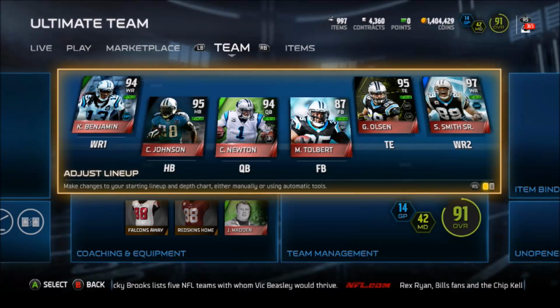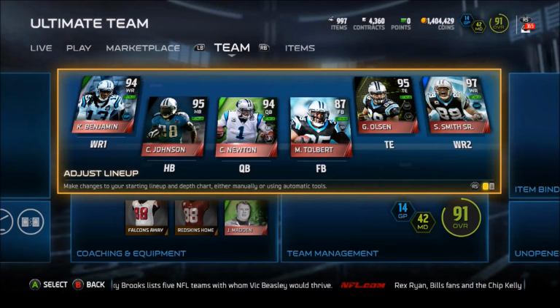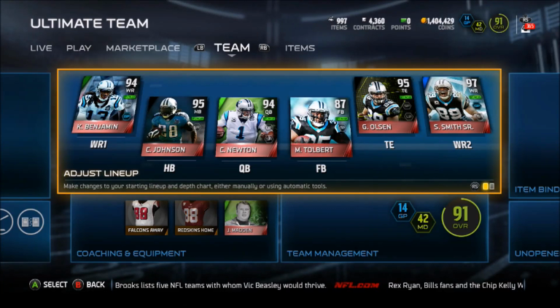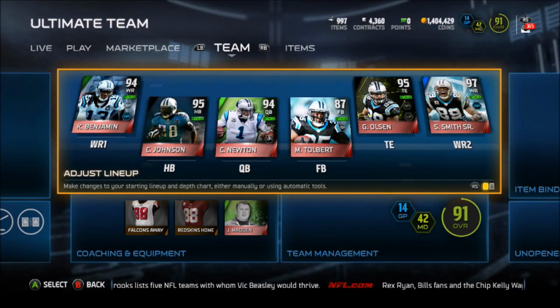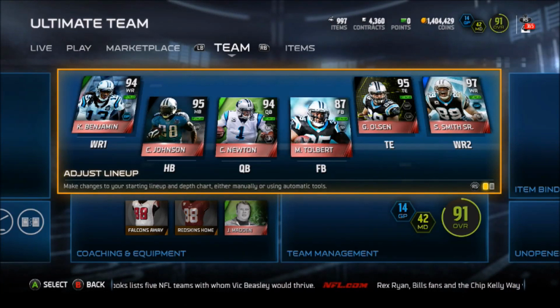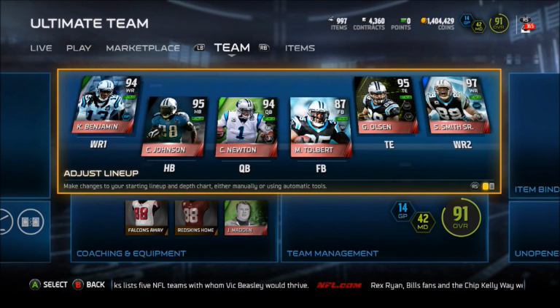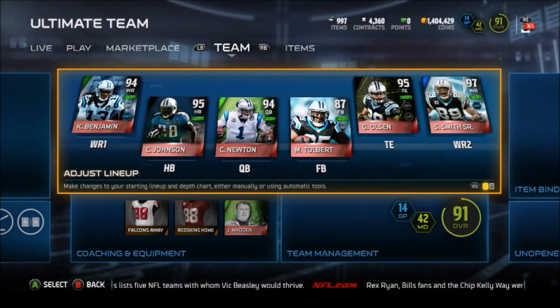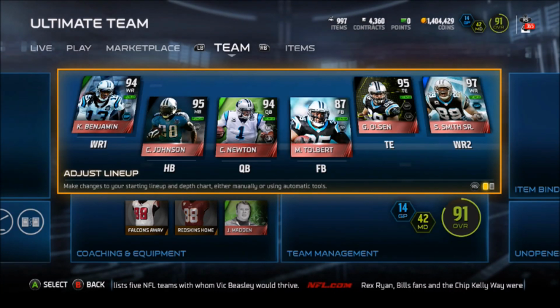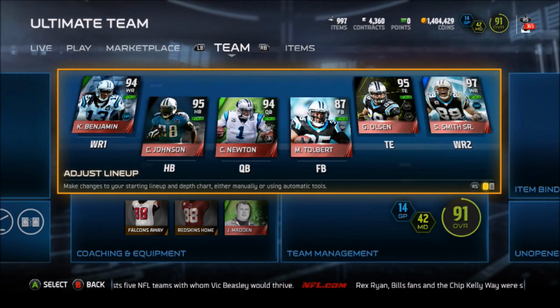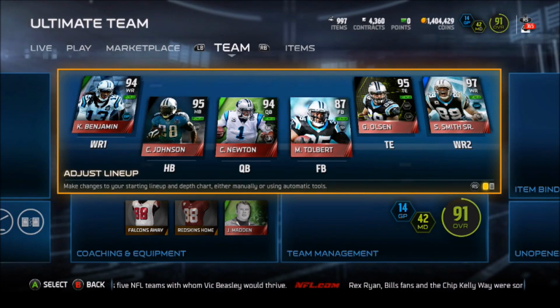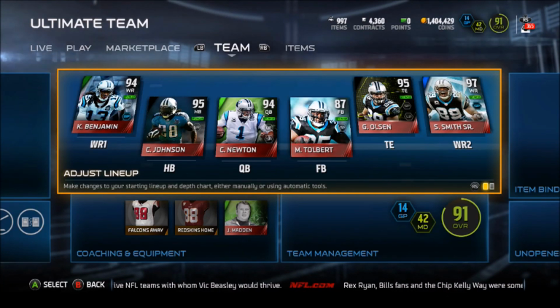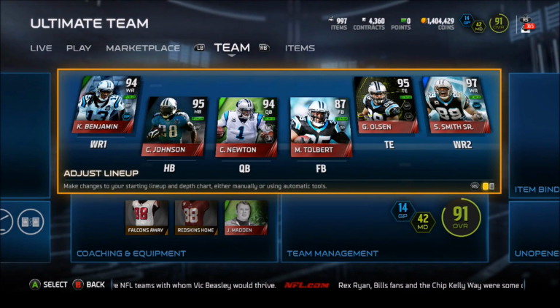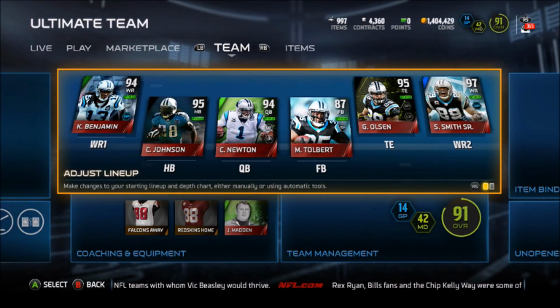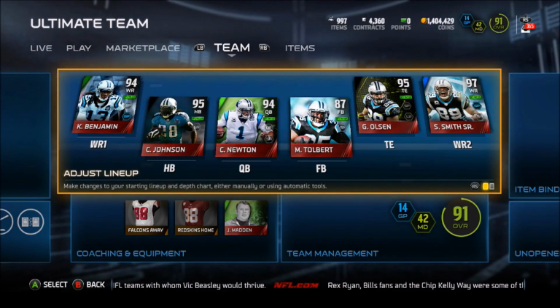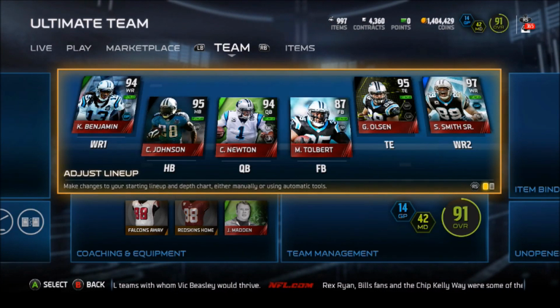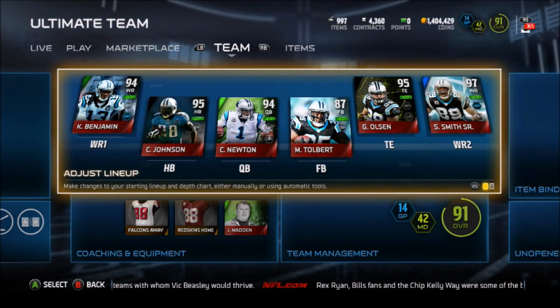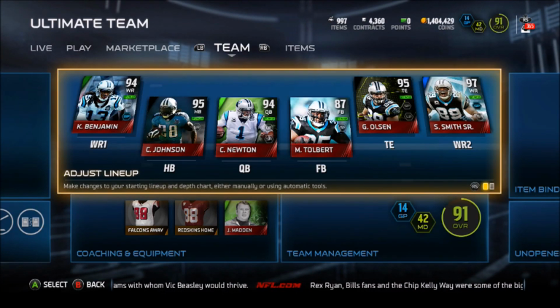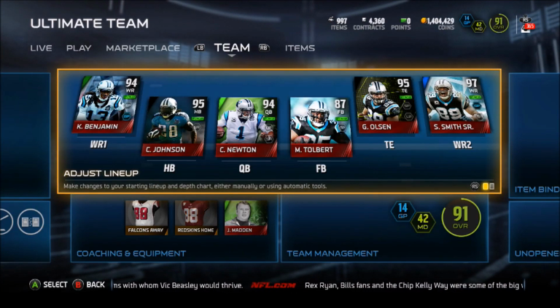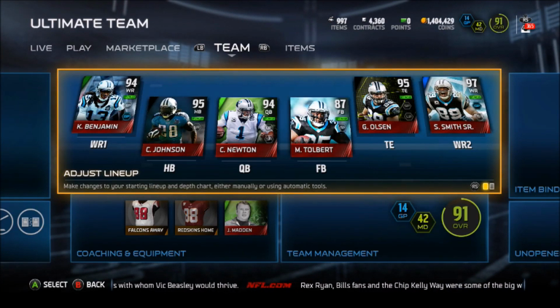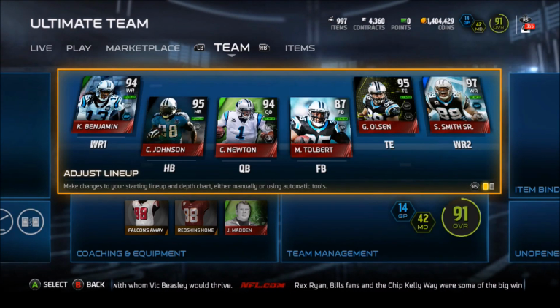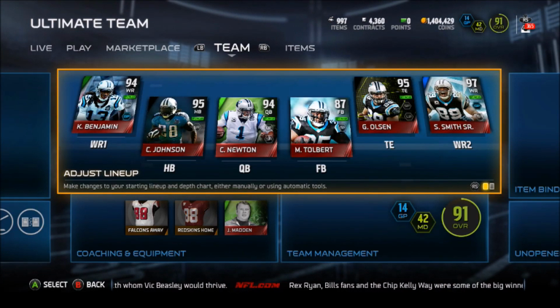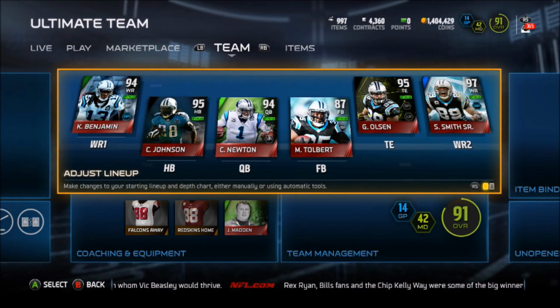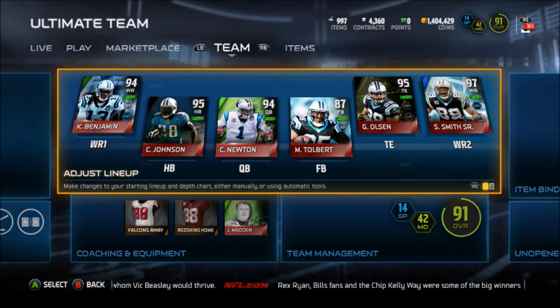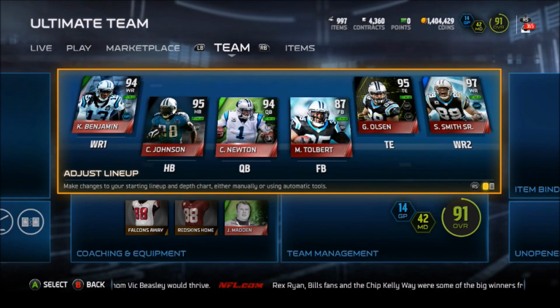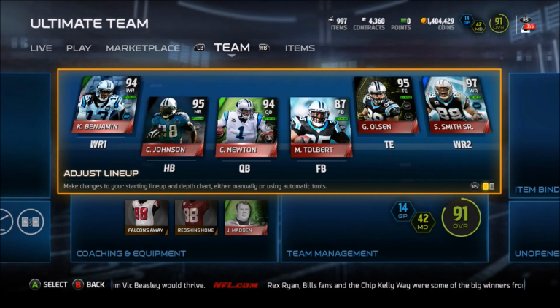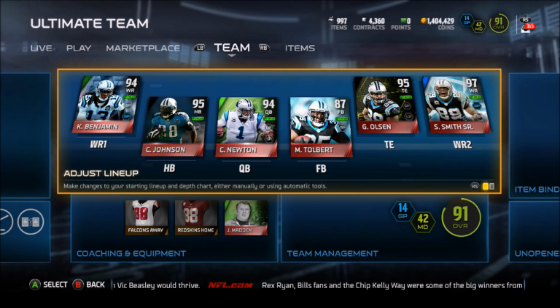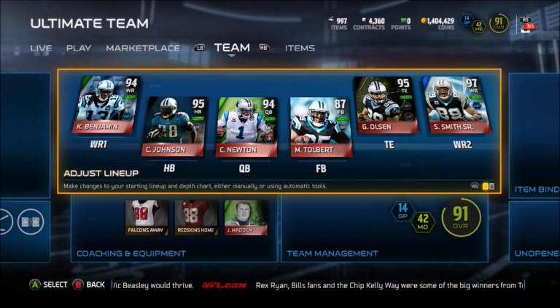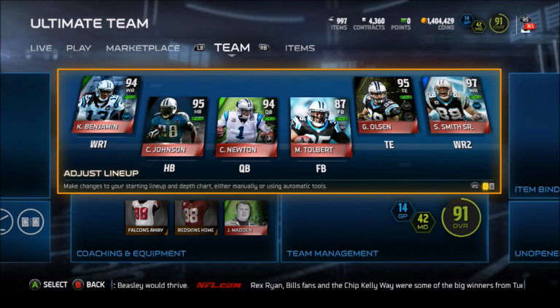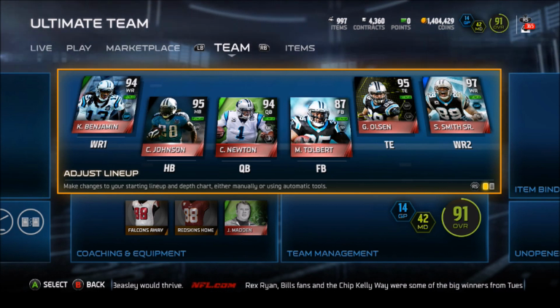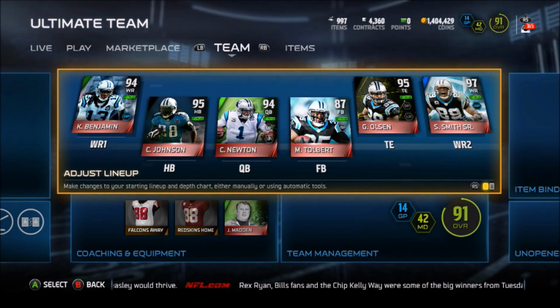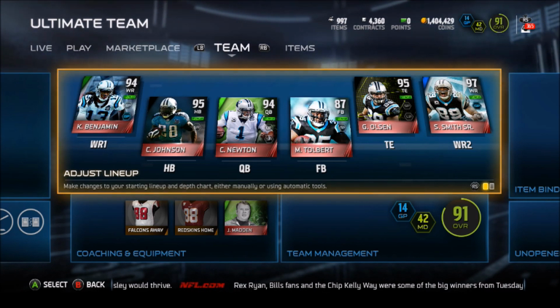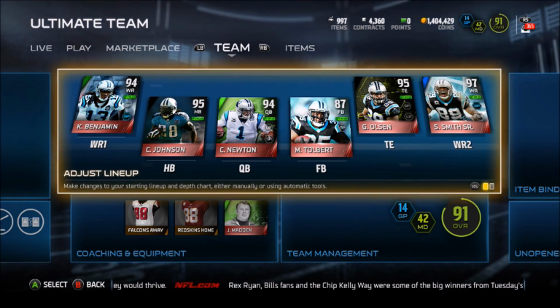Hey, what's up folks? Thanks for tuning in. It's month 15 and you guys have been asking me for a while — hey, what is your current lineup?